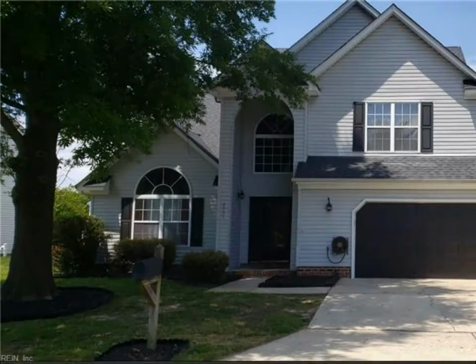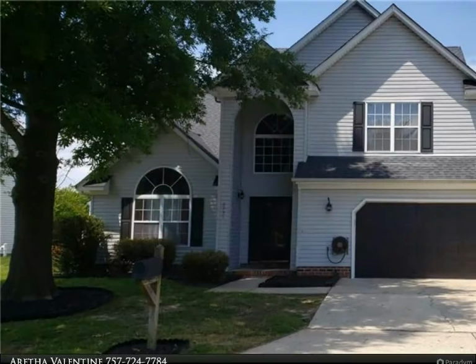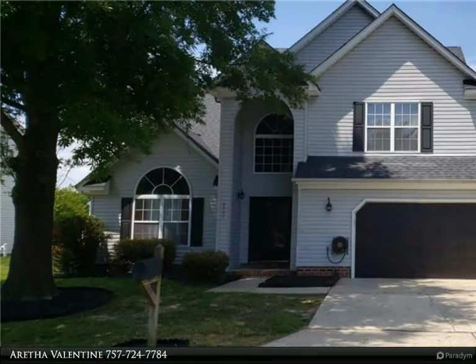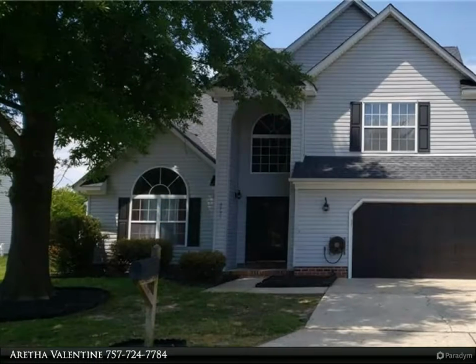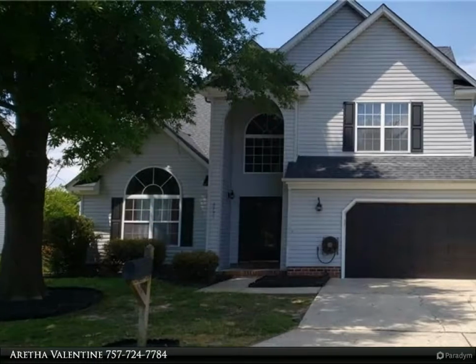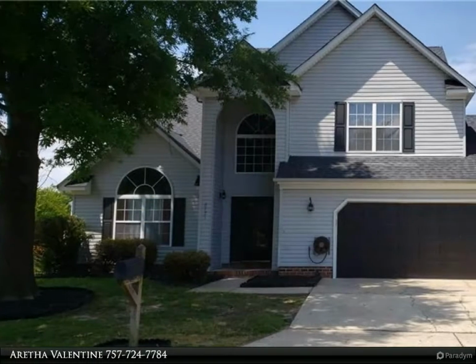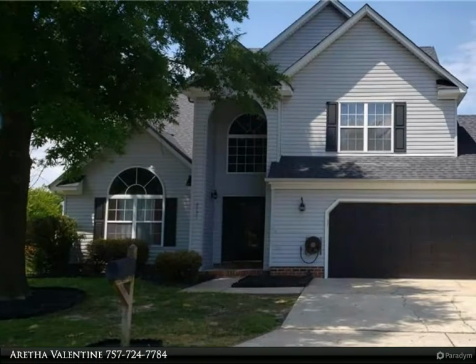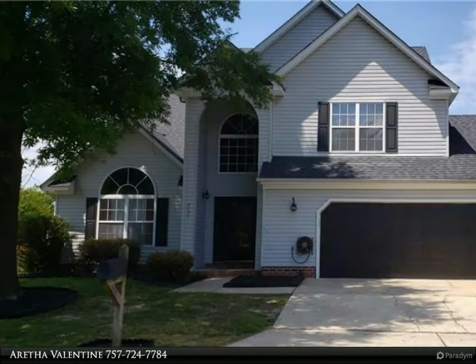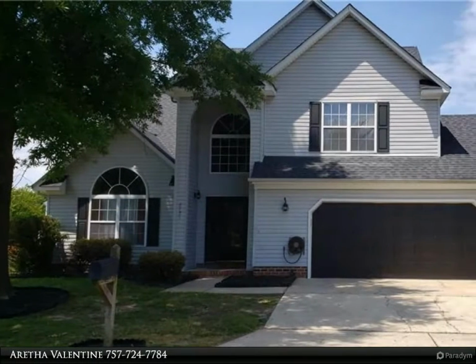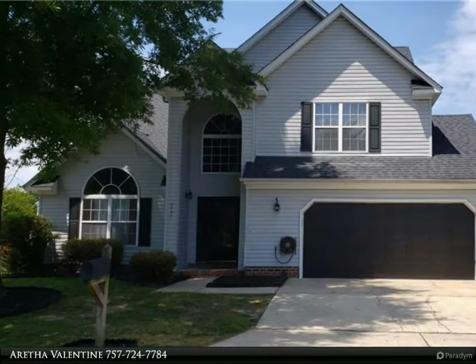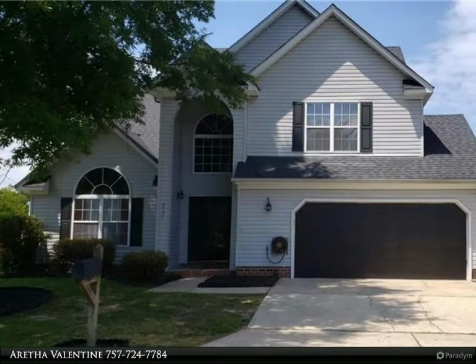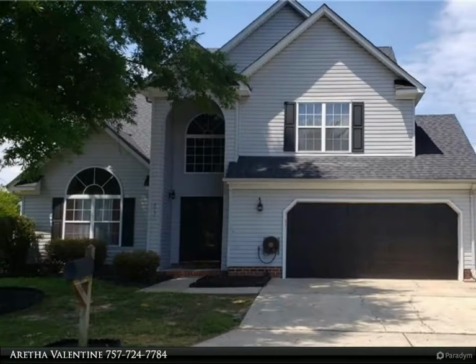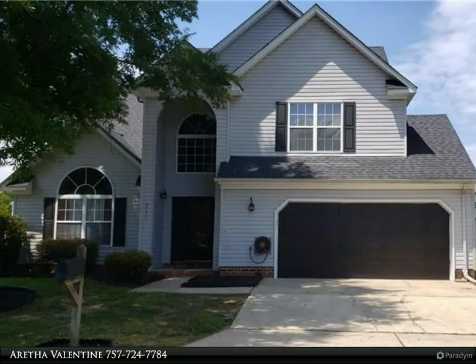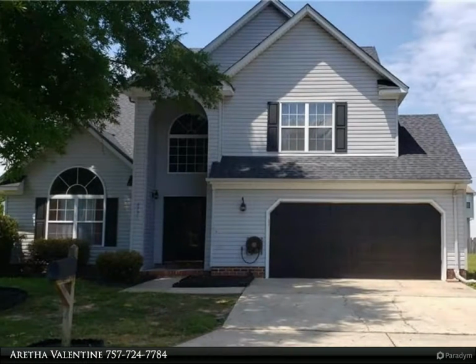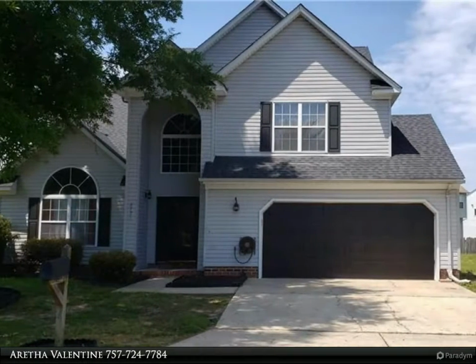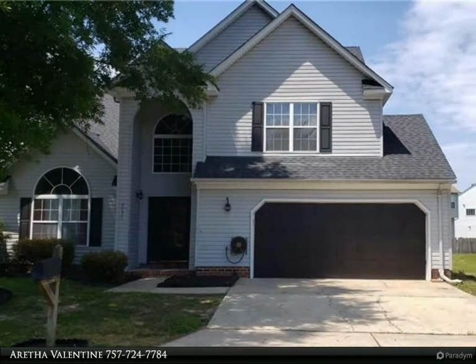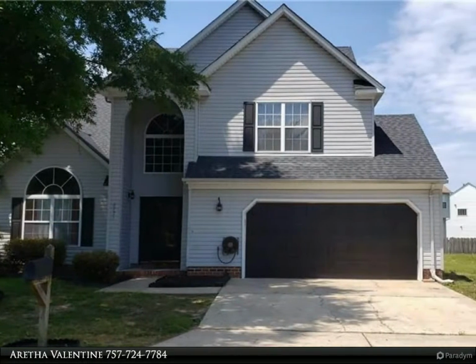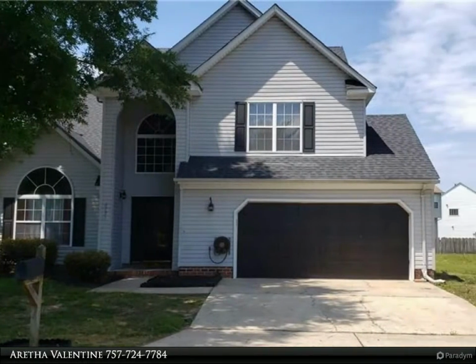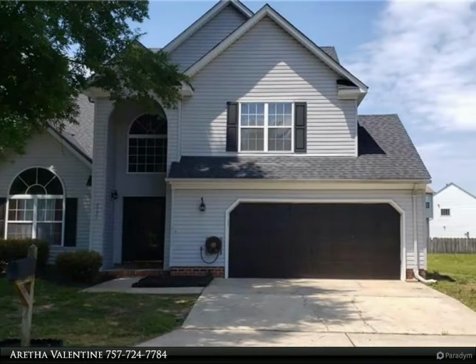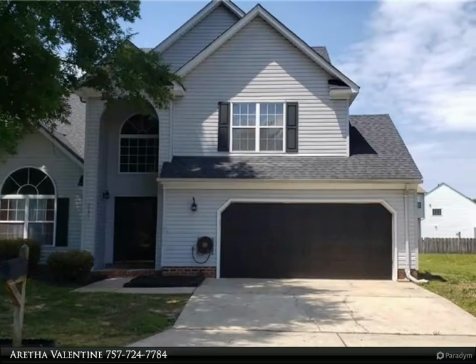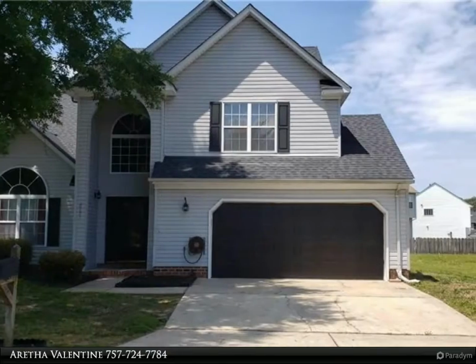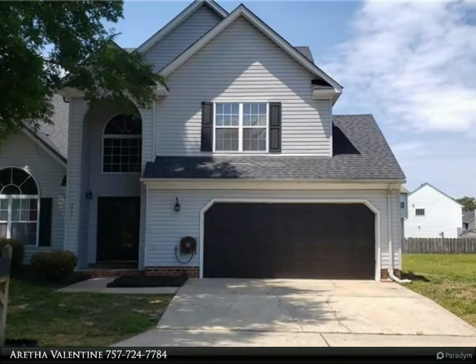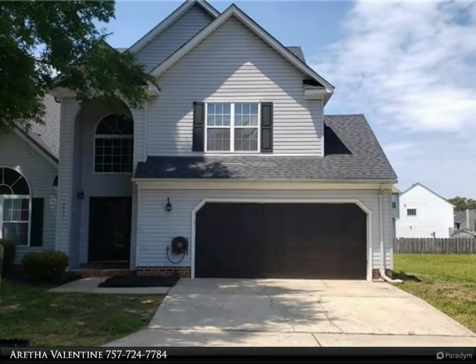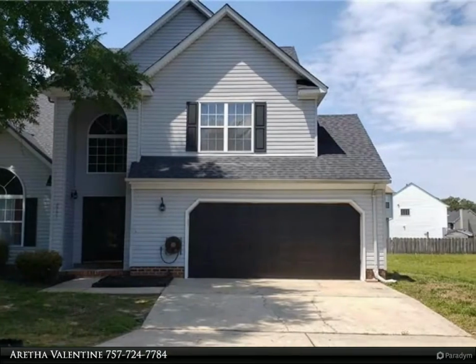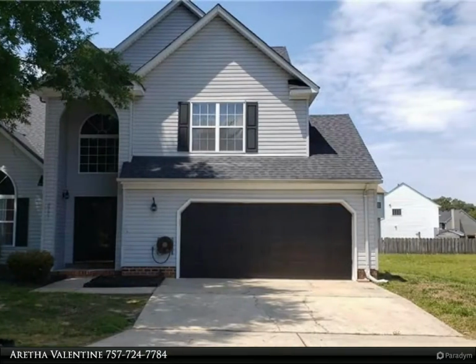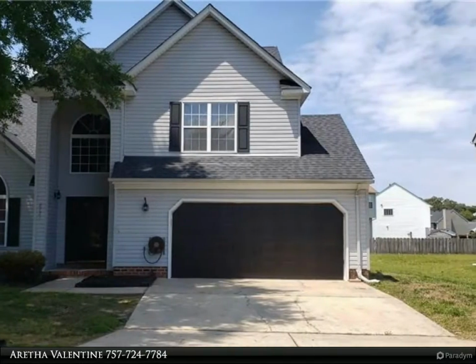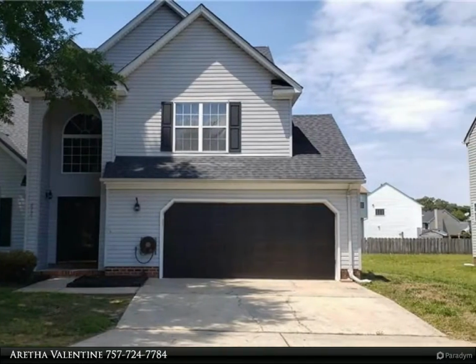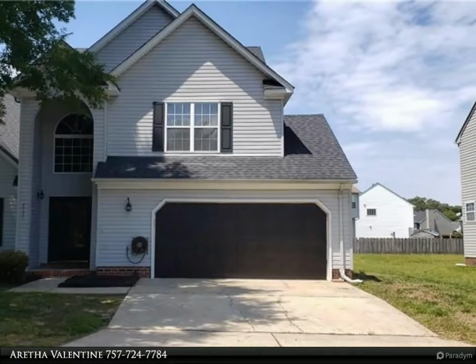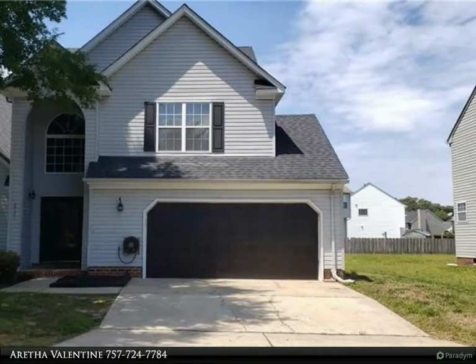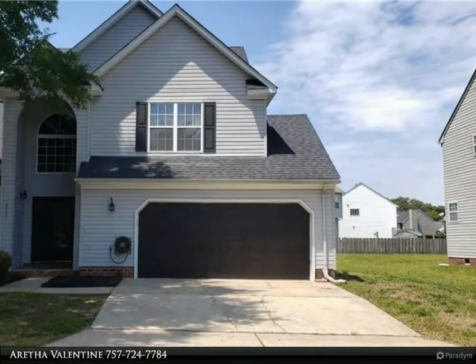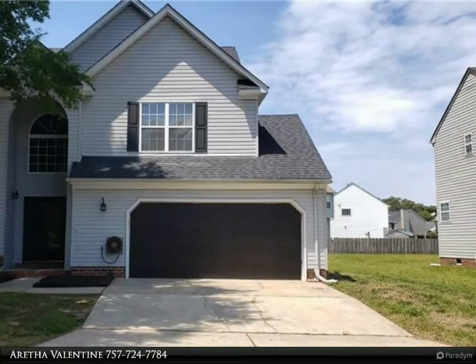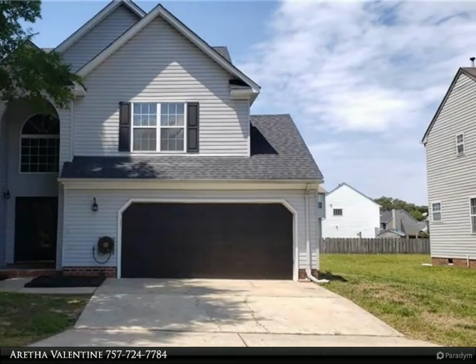This Berkshire Hathaway Home Services Town Realty property video is presented by Aretha Valentine.